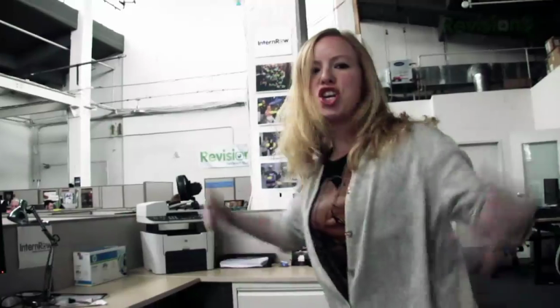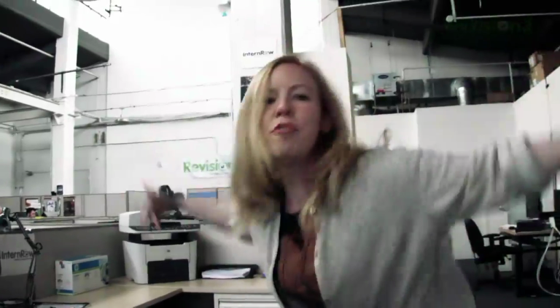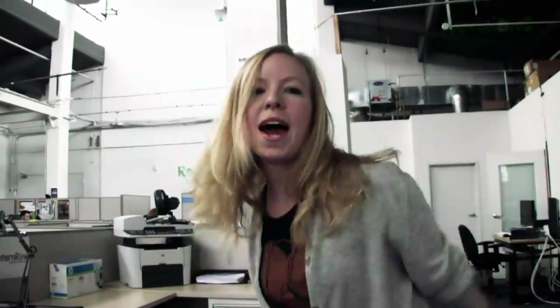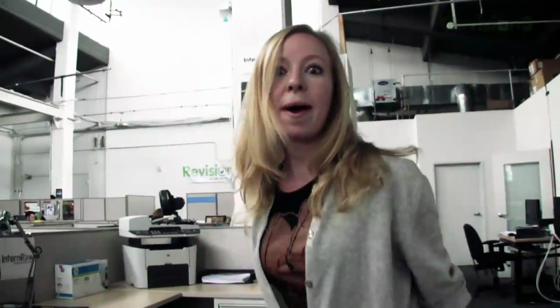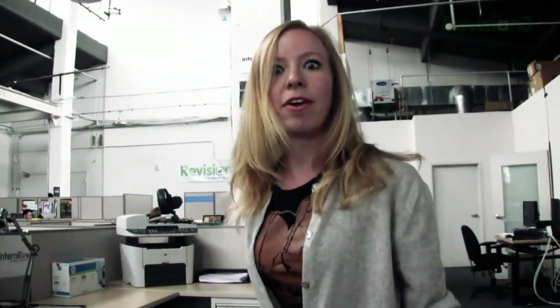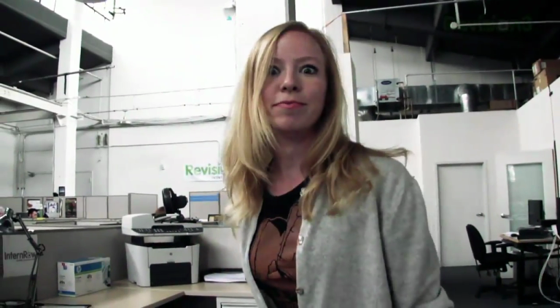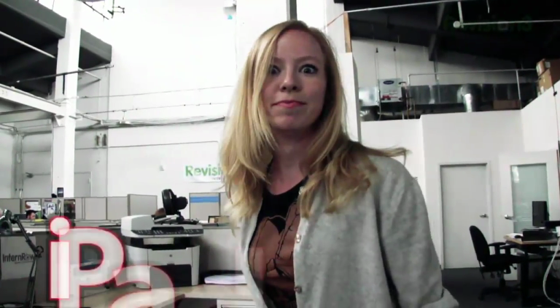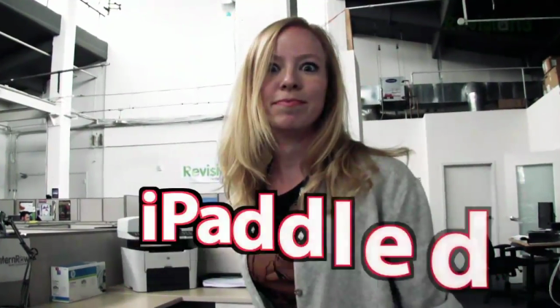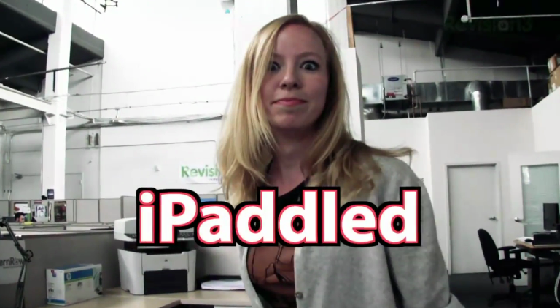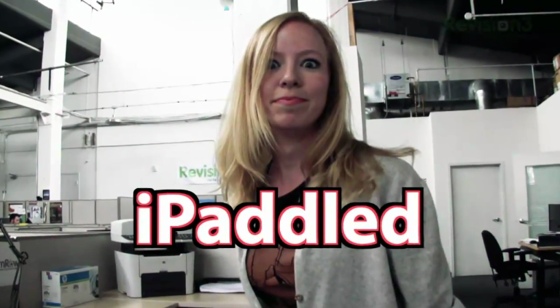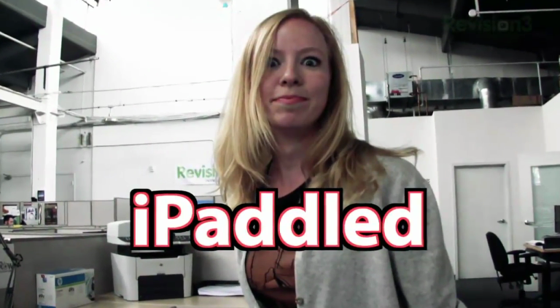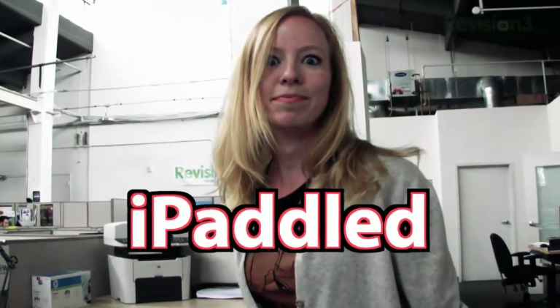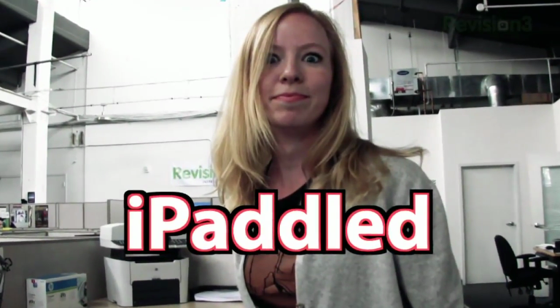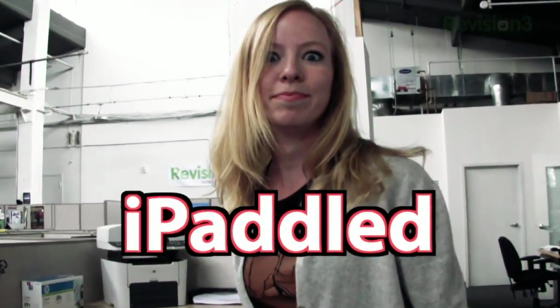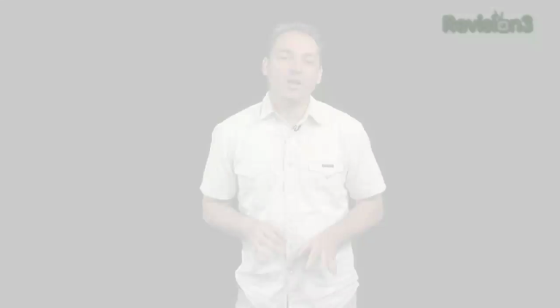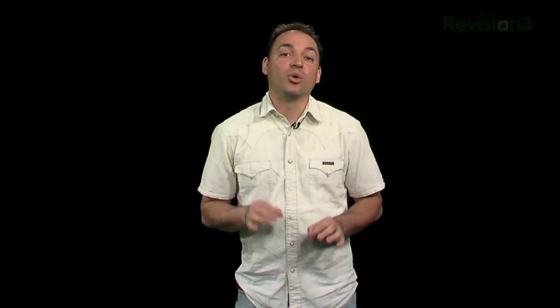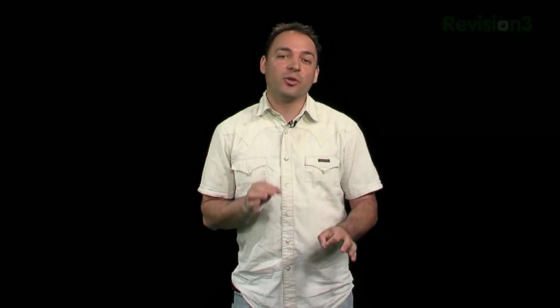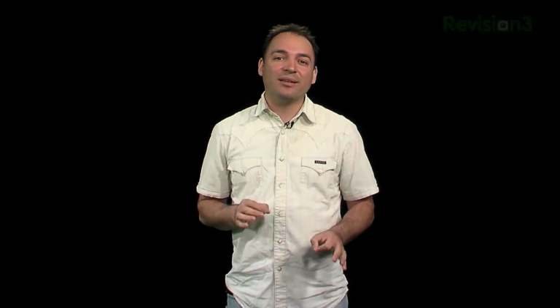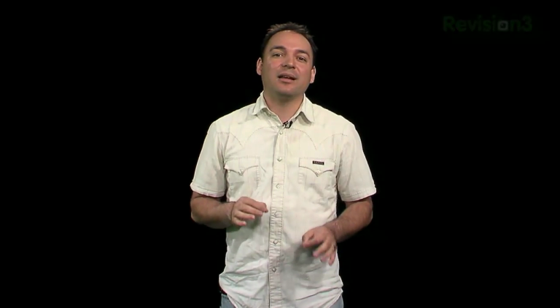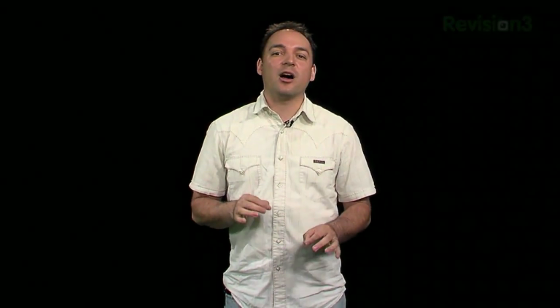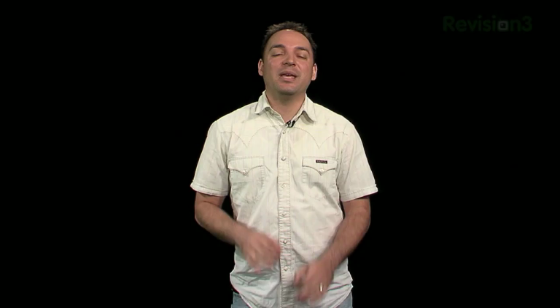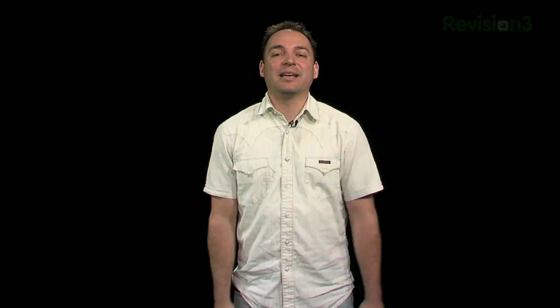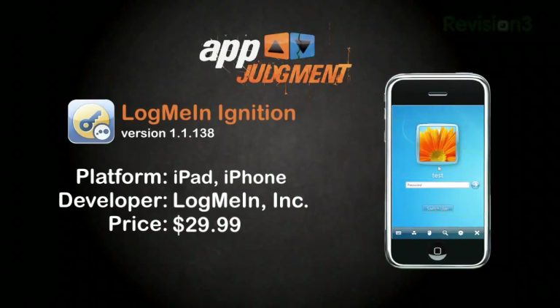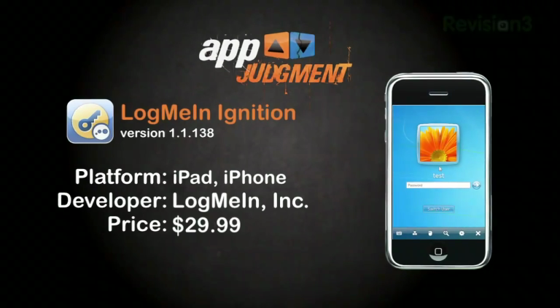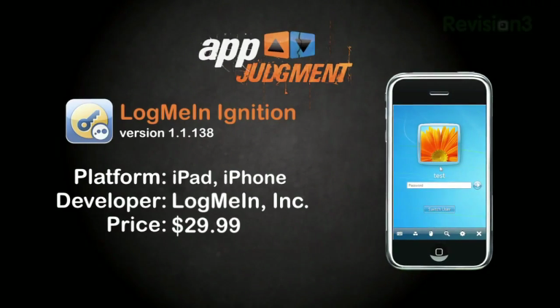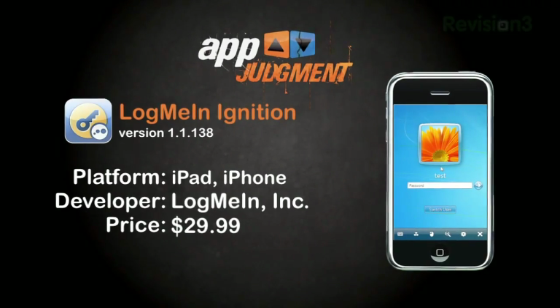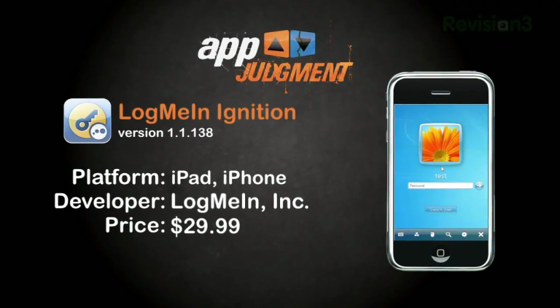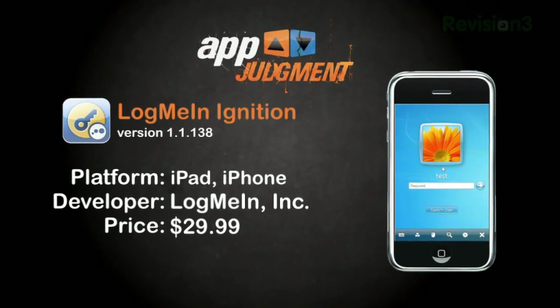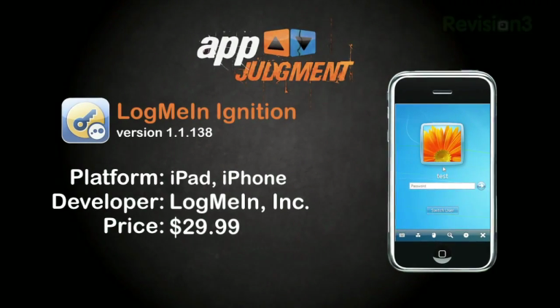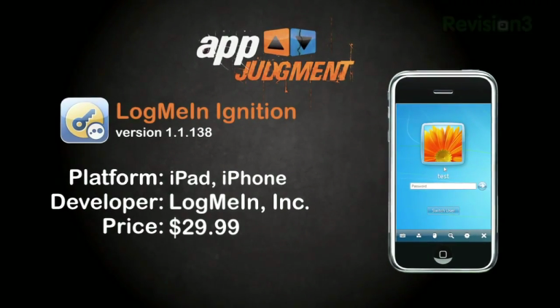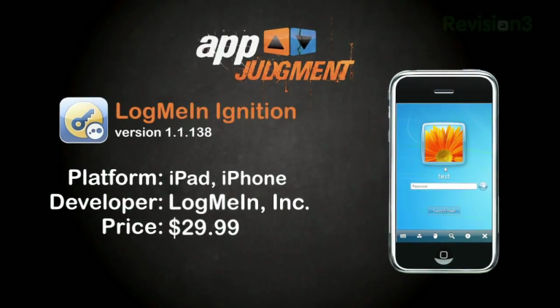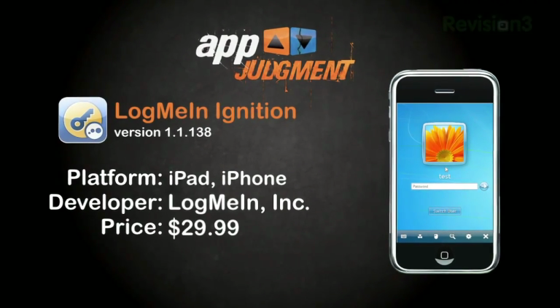You've been iPaddled. Whatever the reason, LogMeIn Ignition is most likely the app you're looking for.